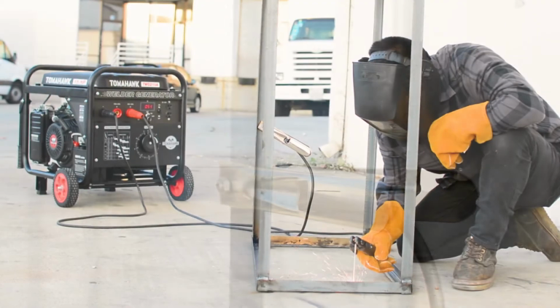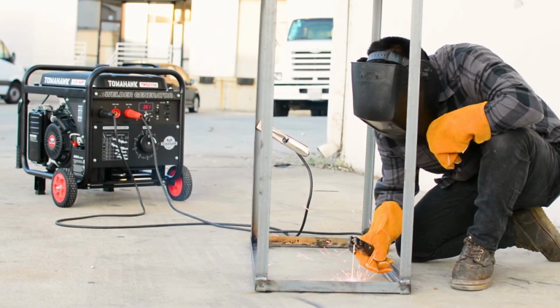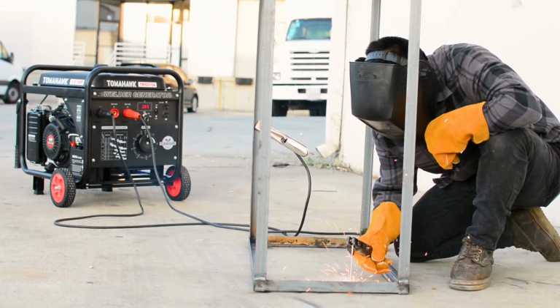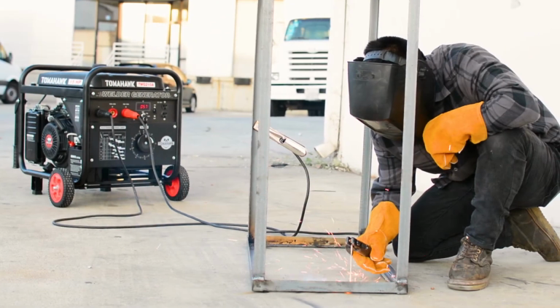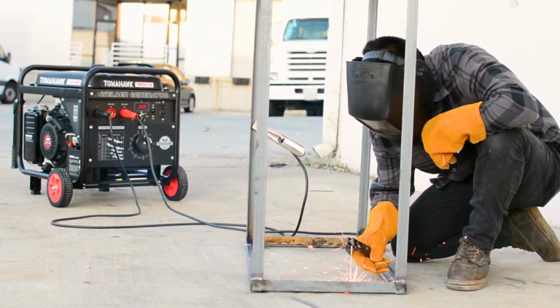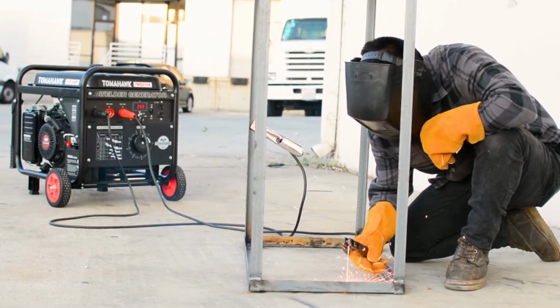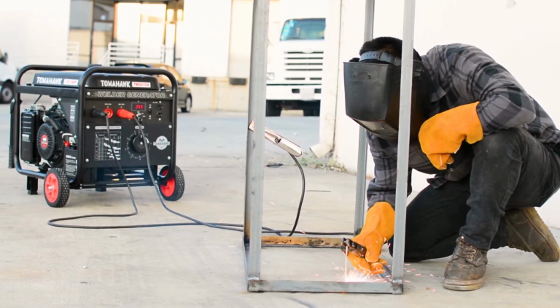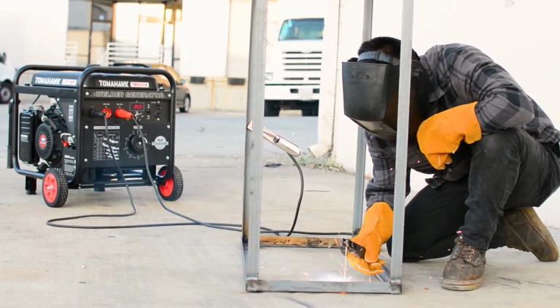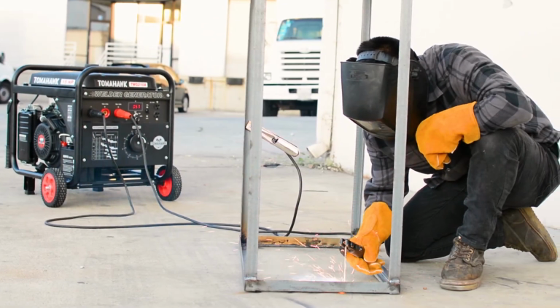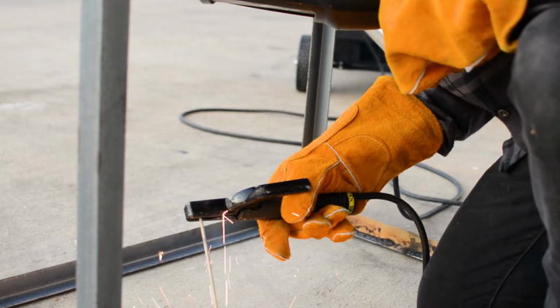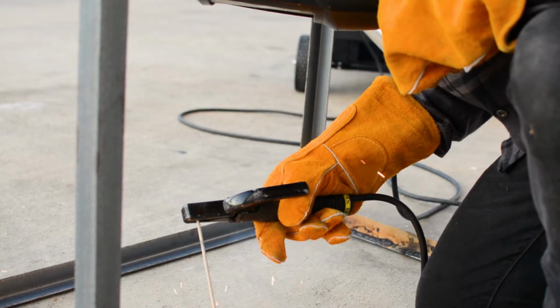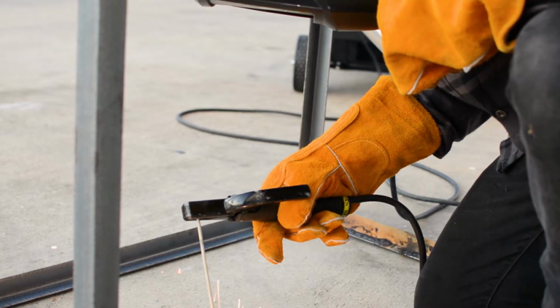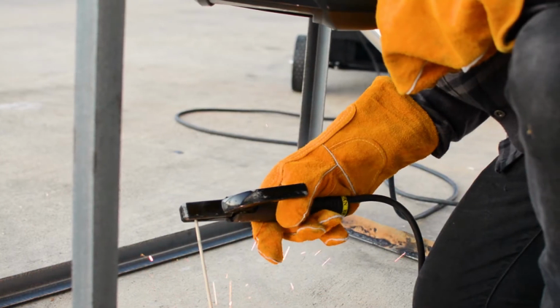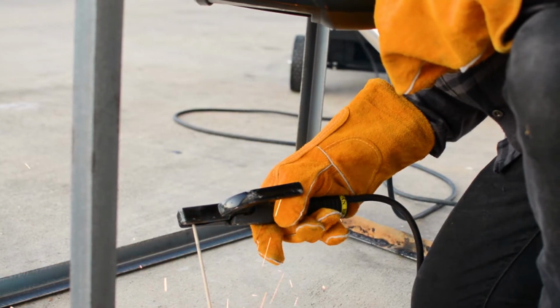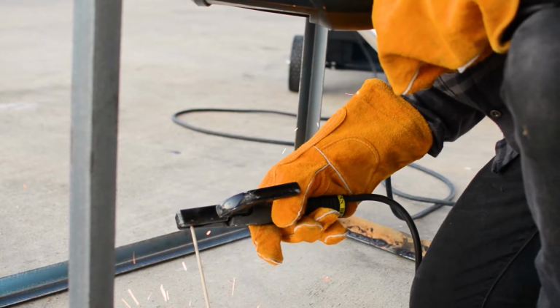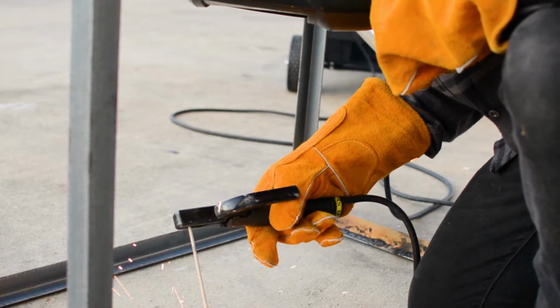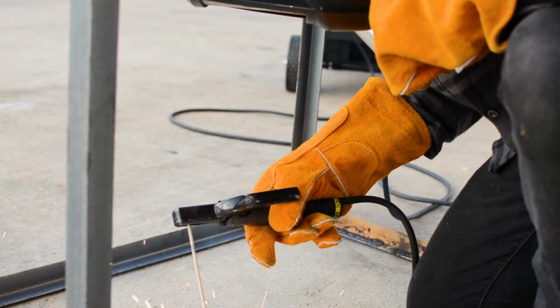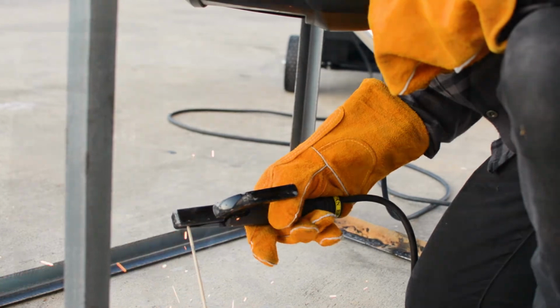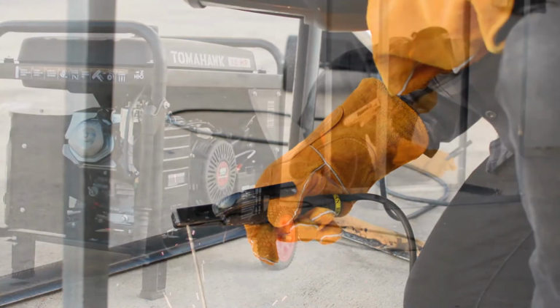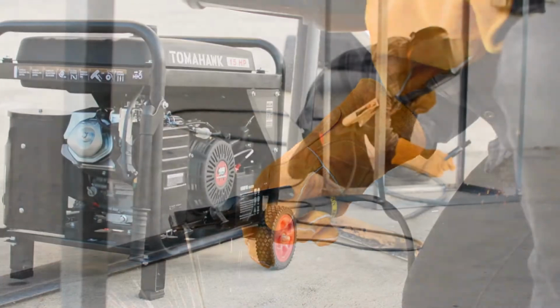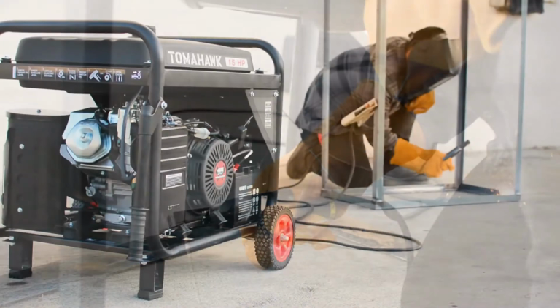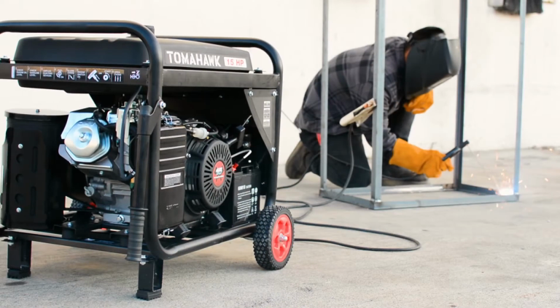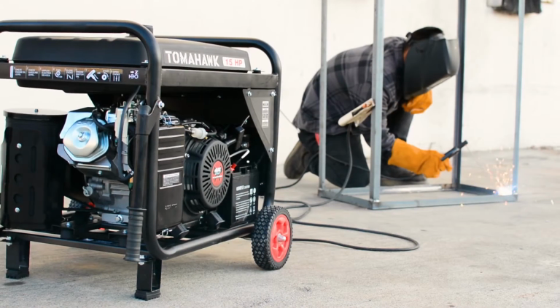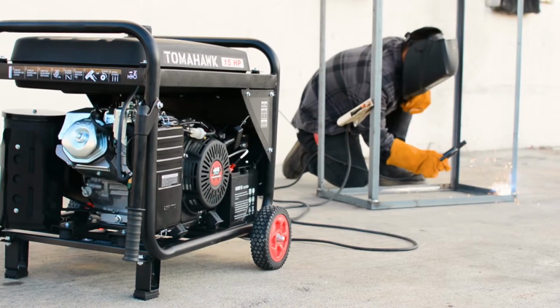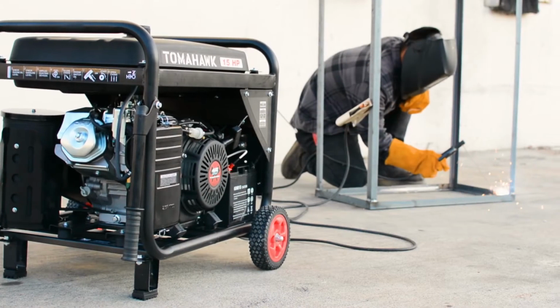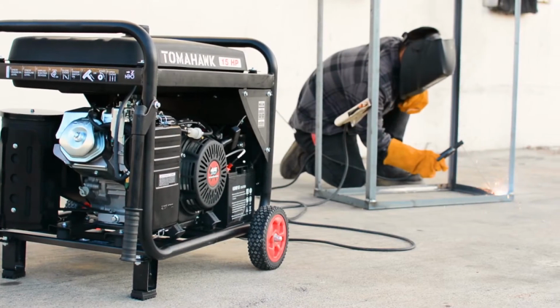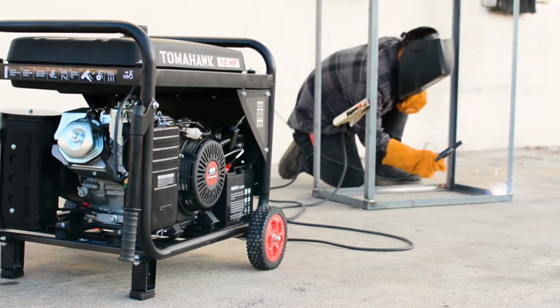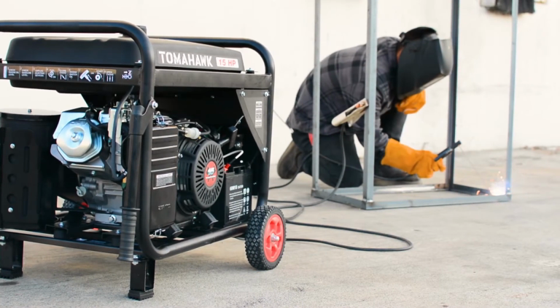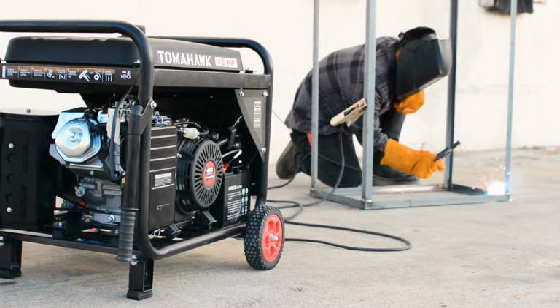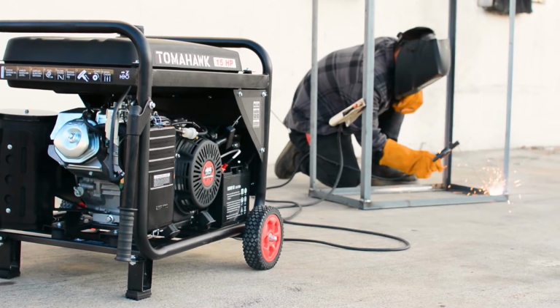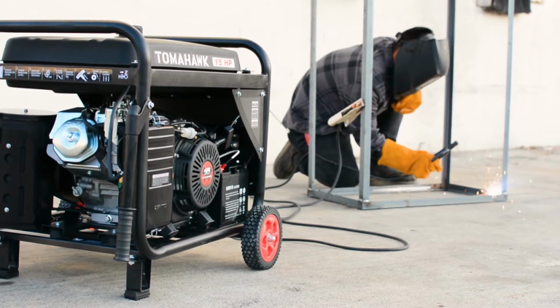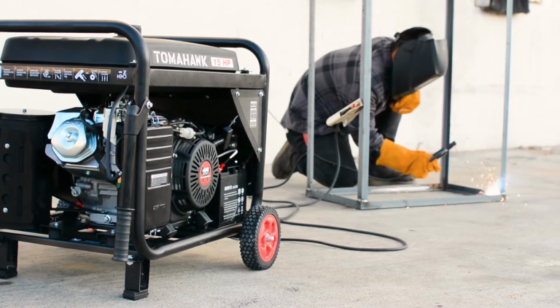Check it out today to see why technicians, hobbyists, and more are choosing Tomahawk for their welding work. Power your world, and get yours today.